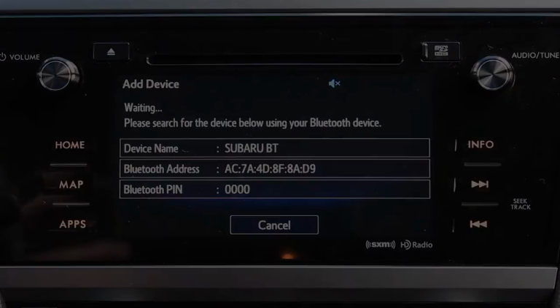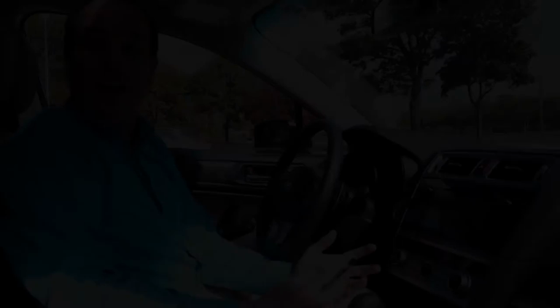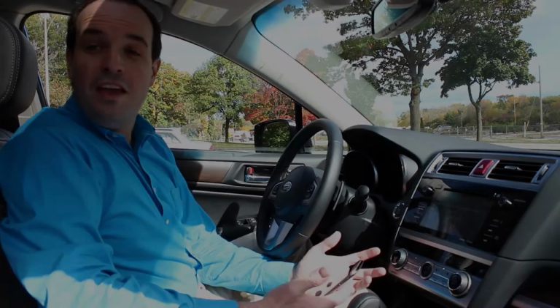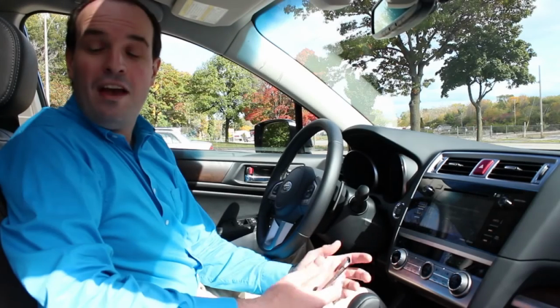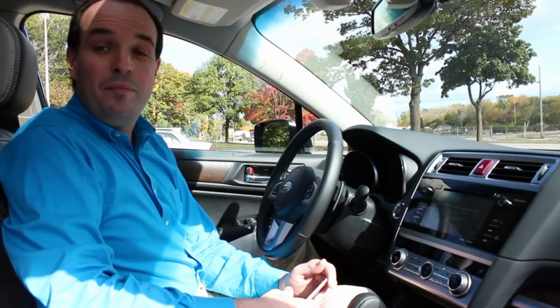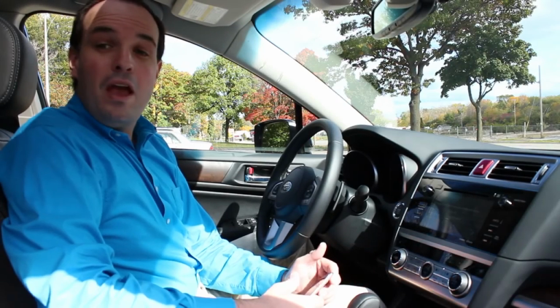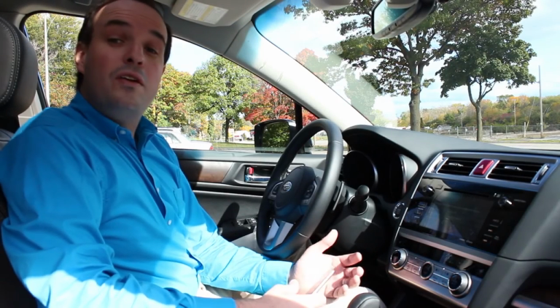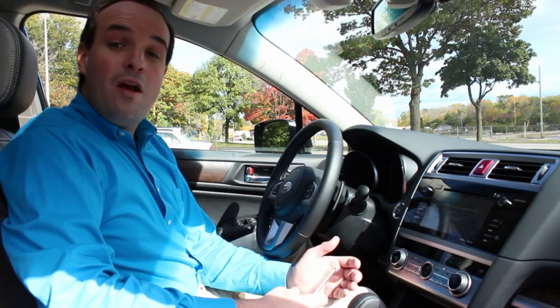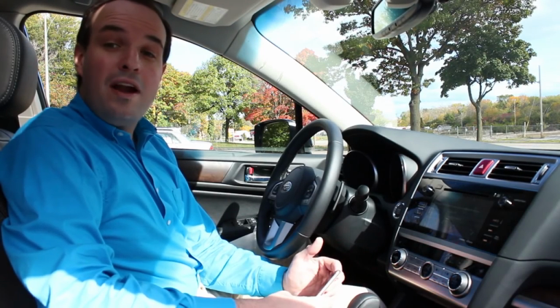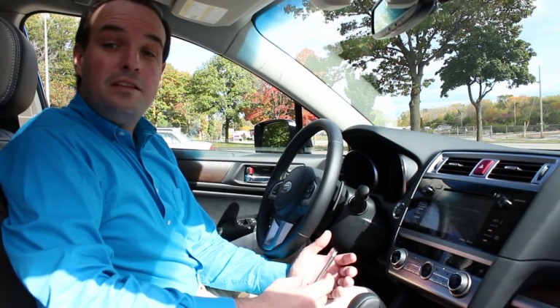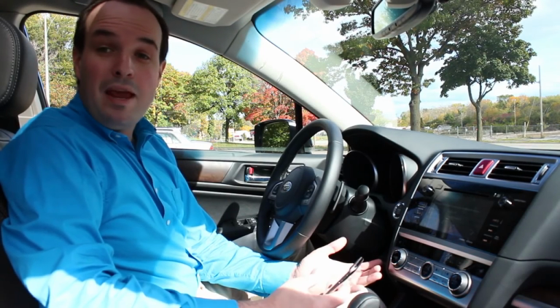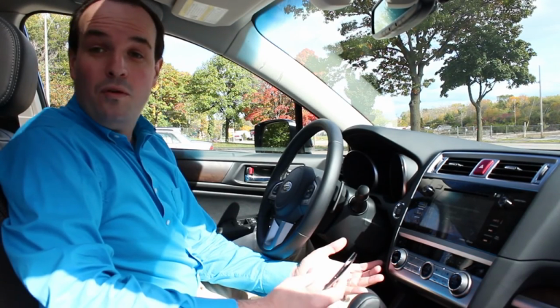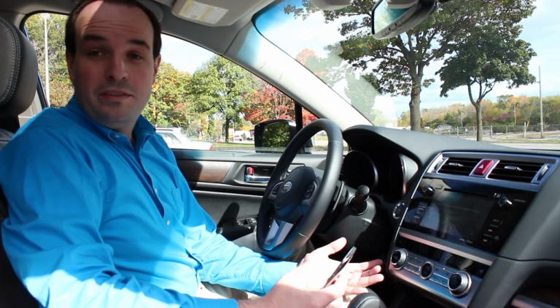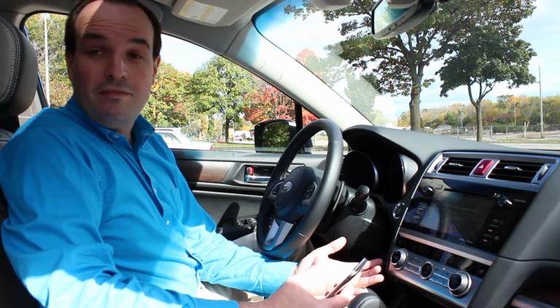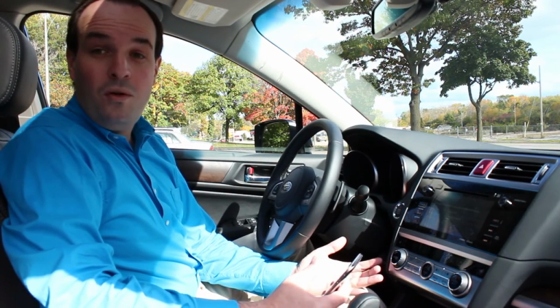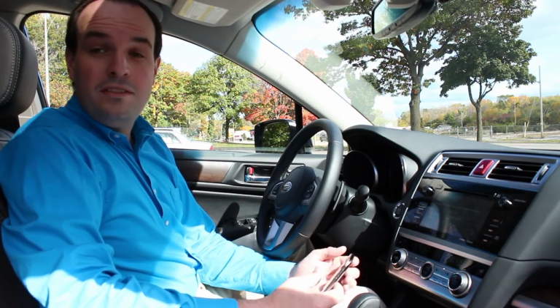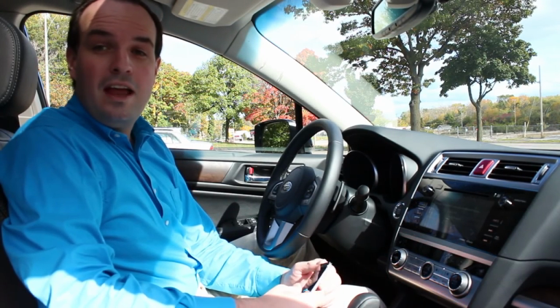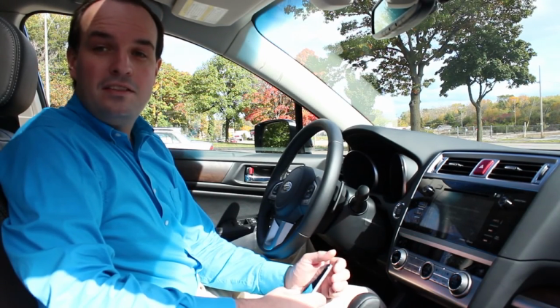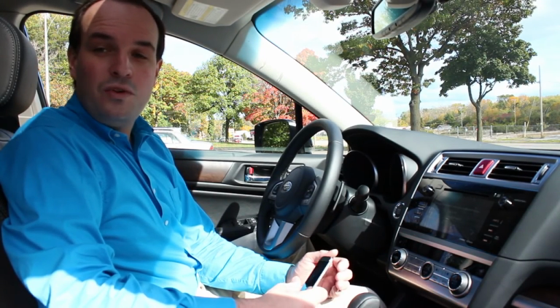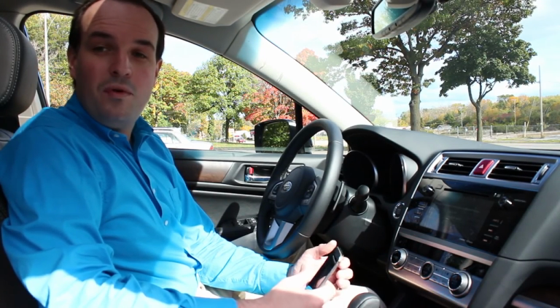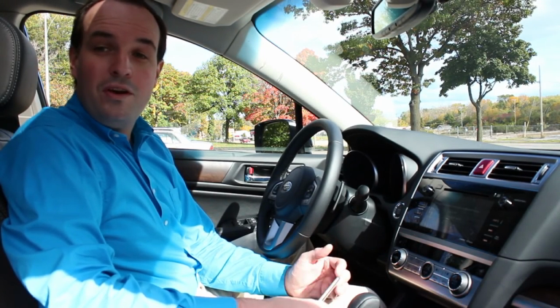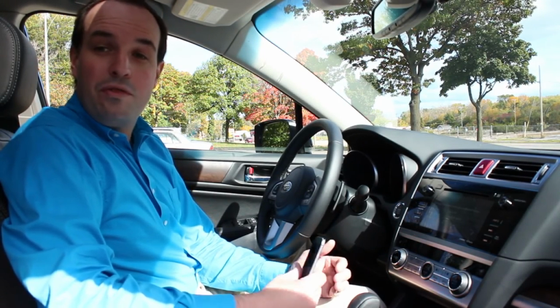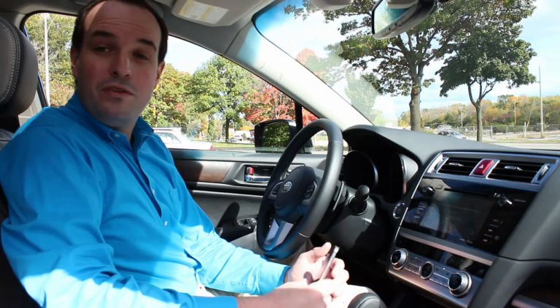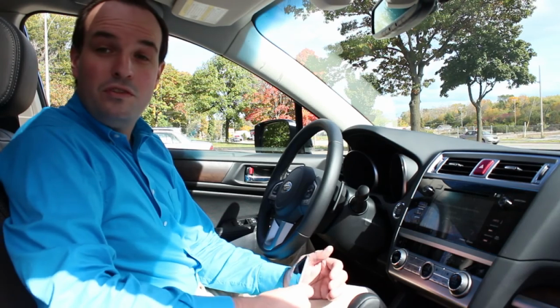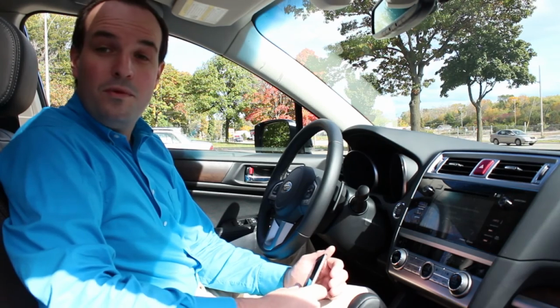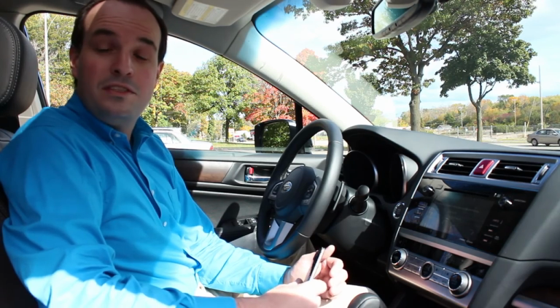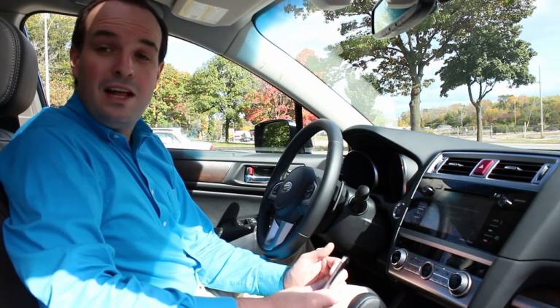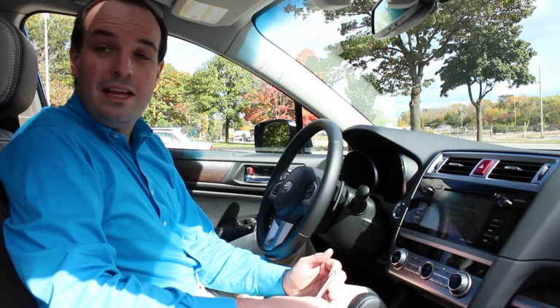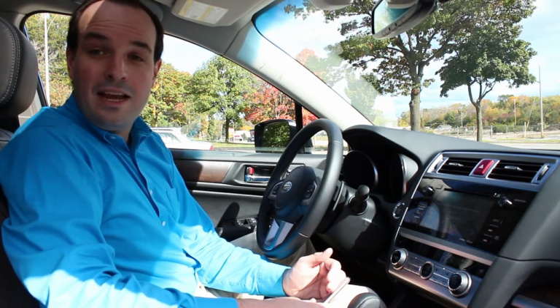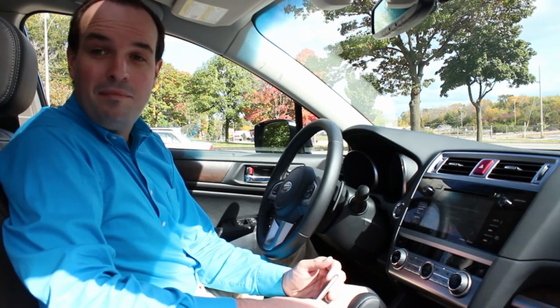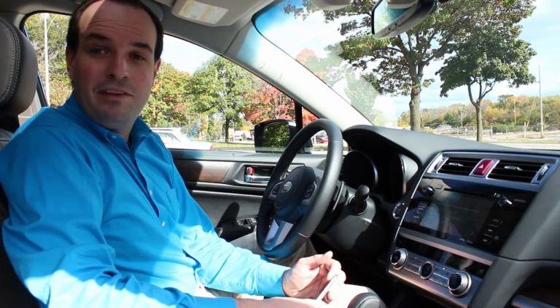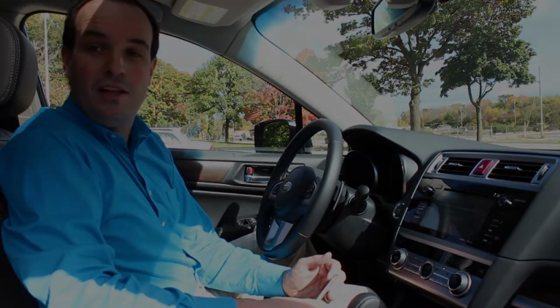And there you have it. You're now ready to make or receive calls and stream audio through your Subaru Starlink-enabled vehicle.